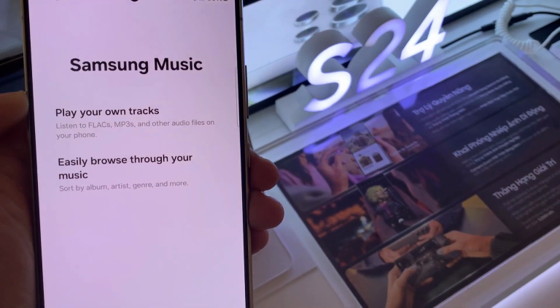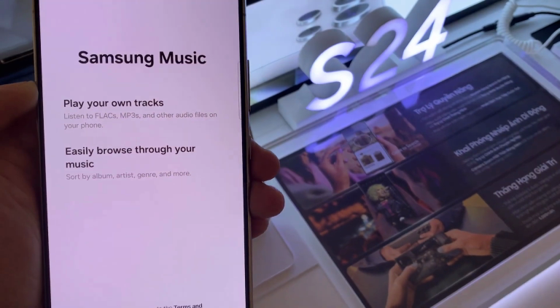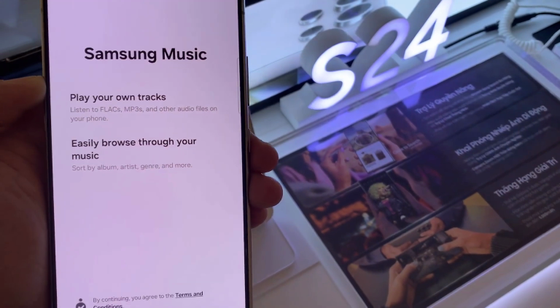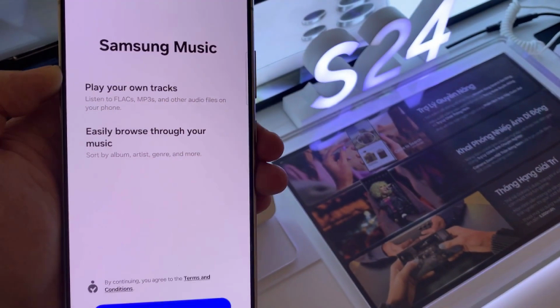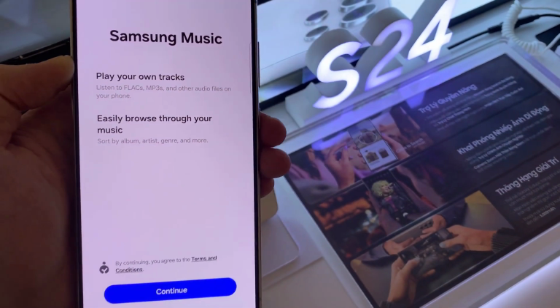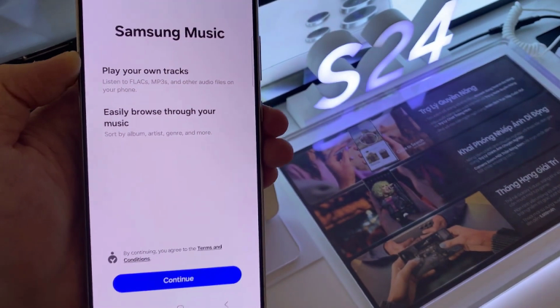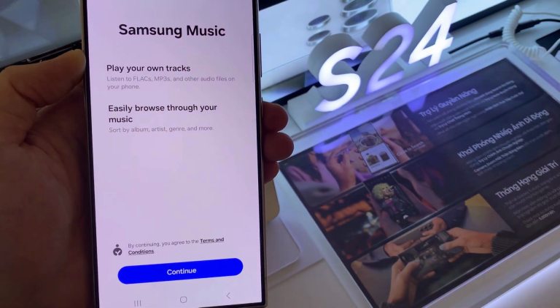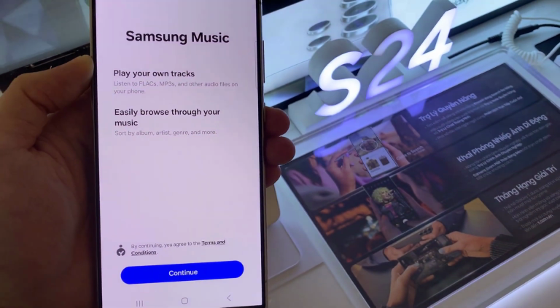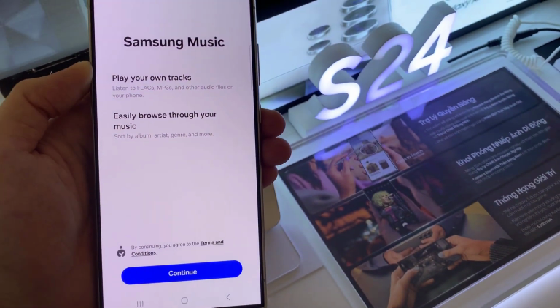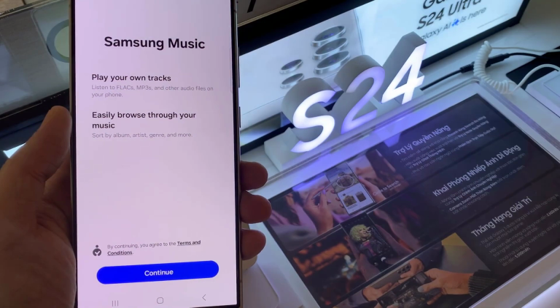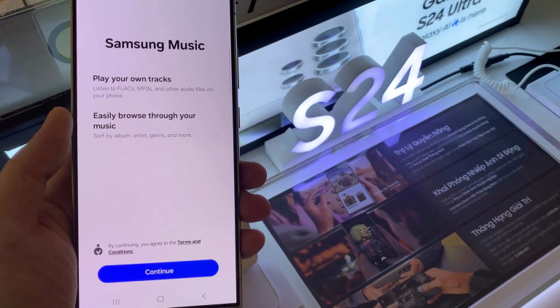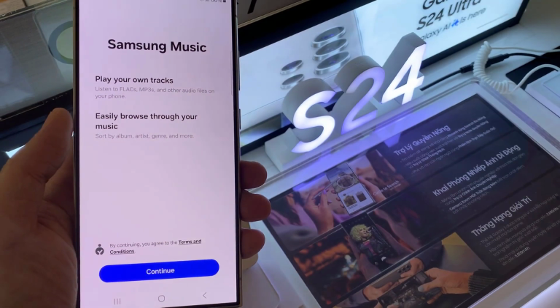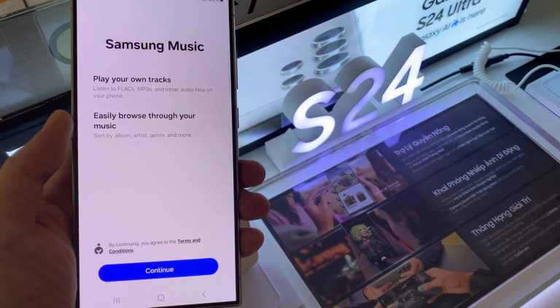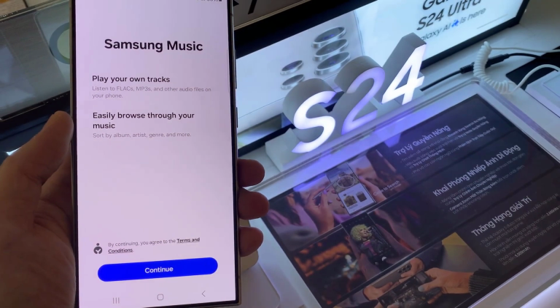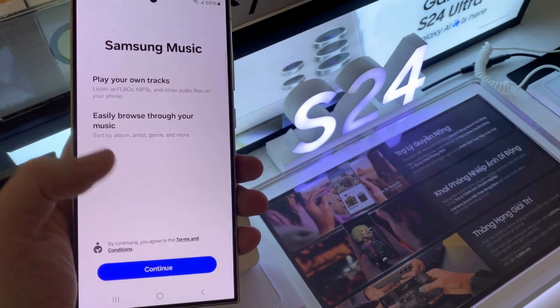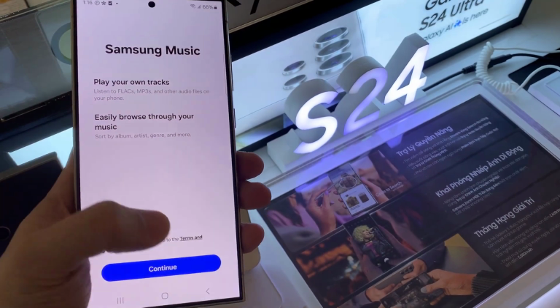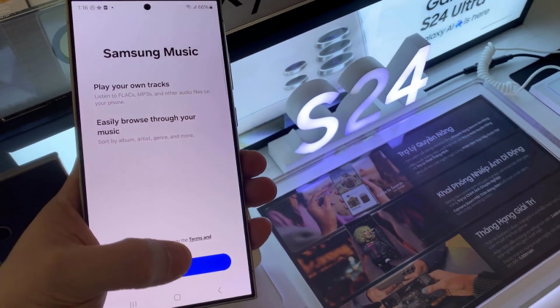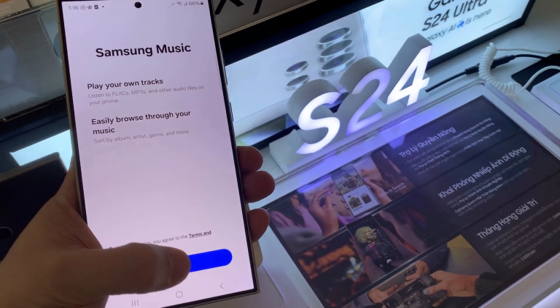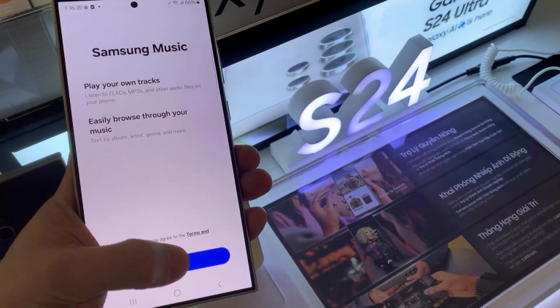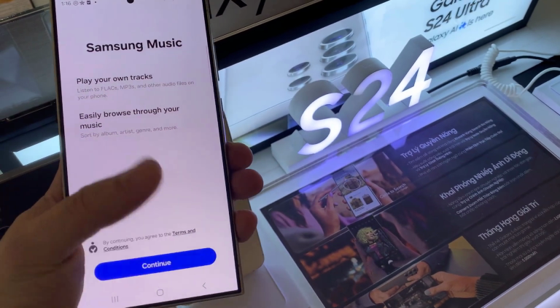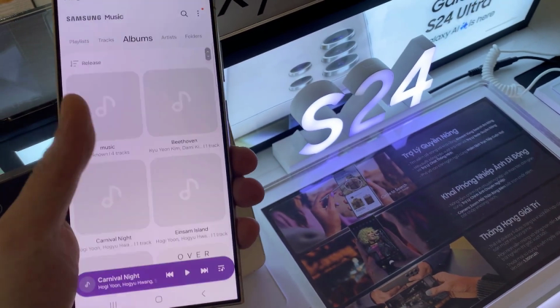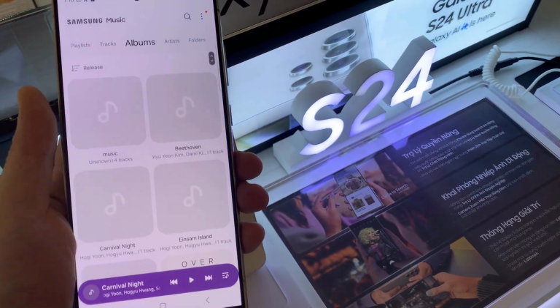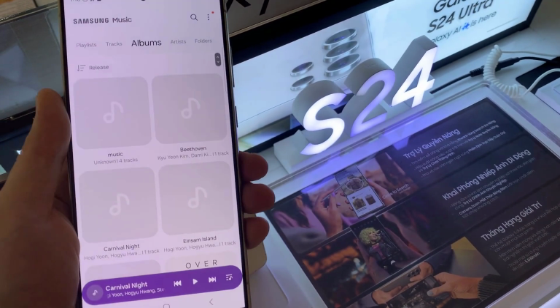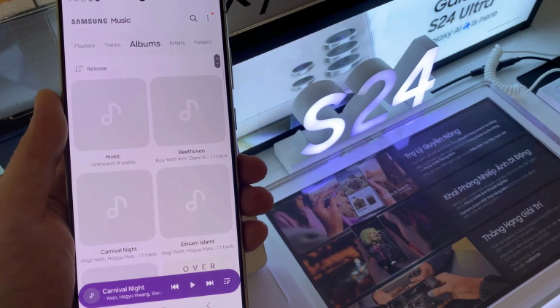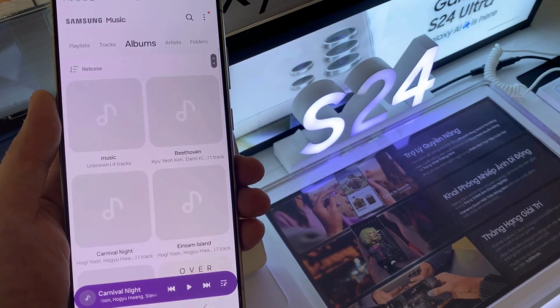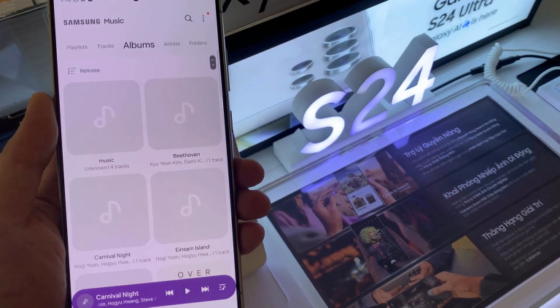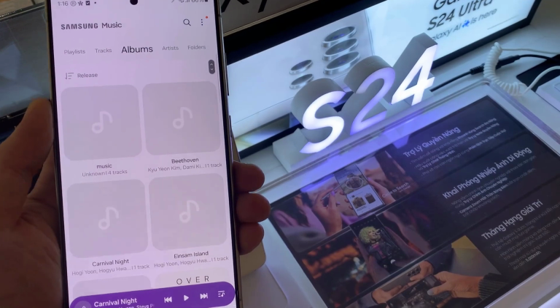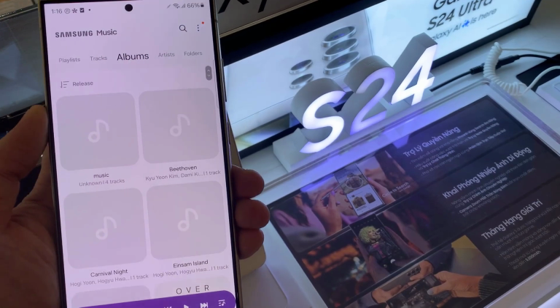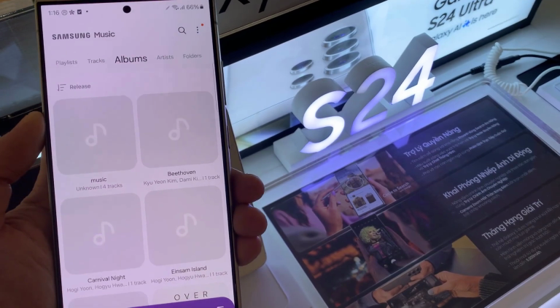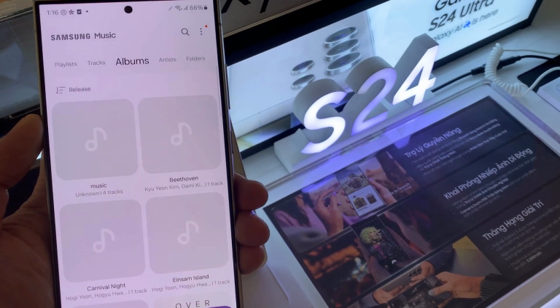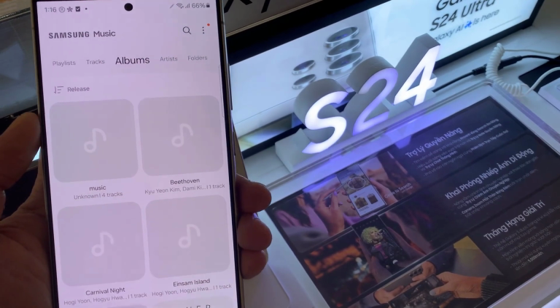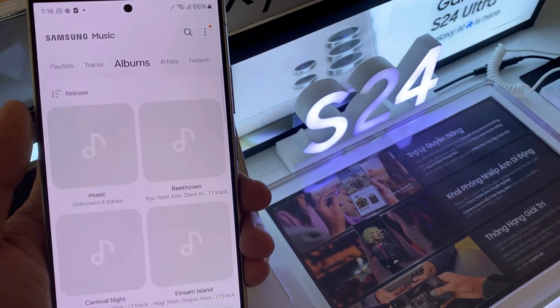Once installed, you can play, listen and manage music from your Galaxy S24 Ultra.